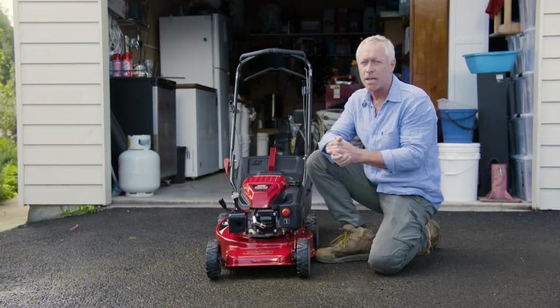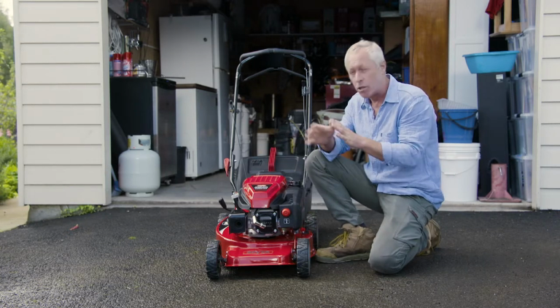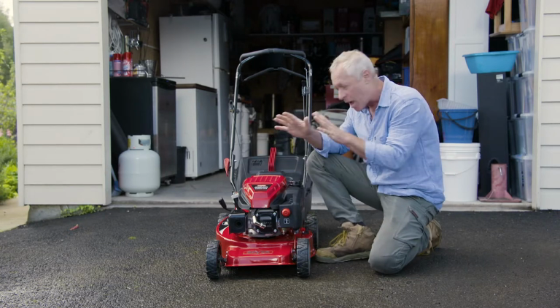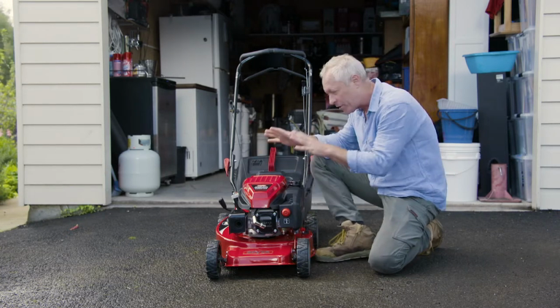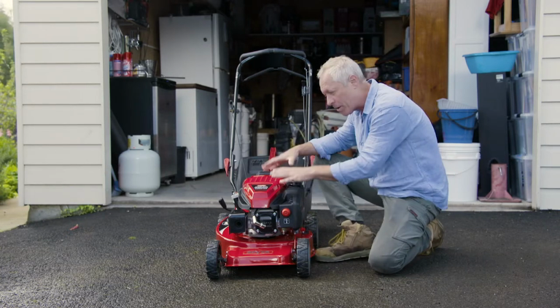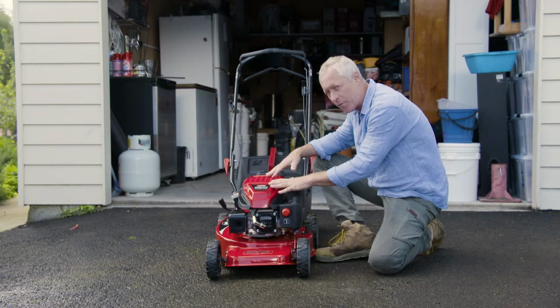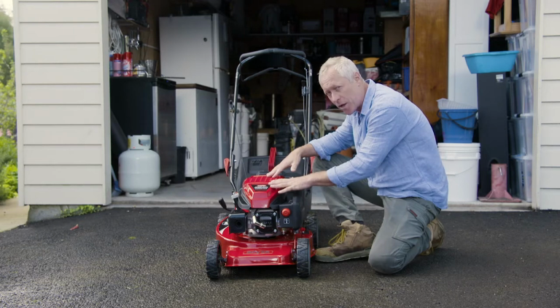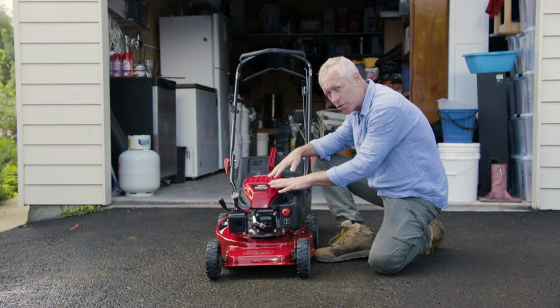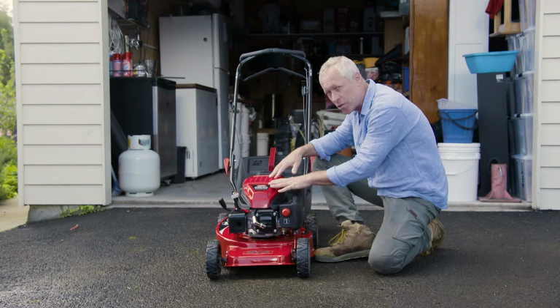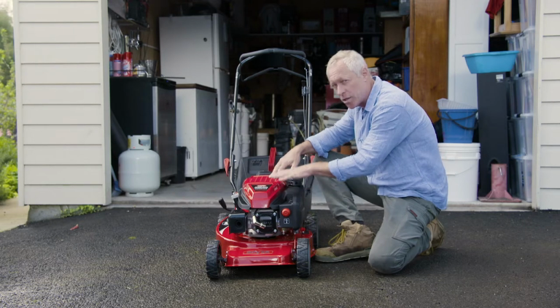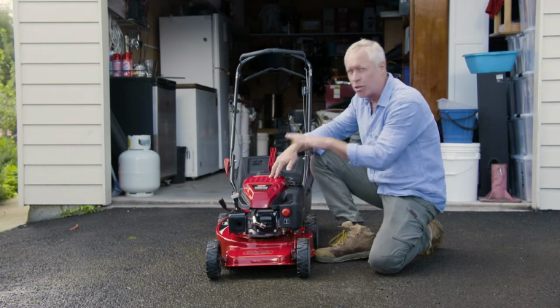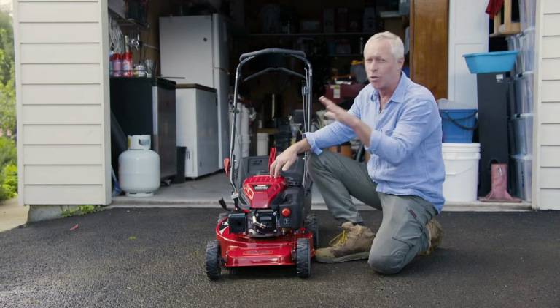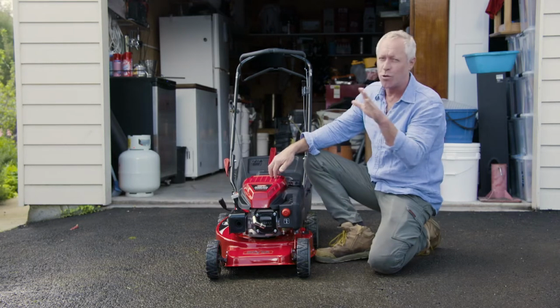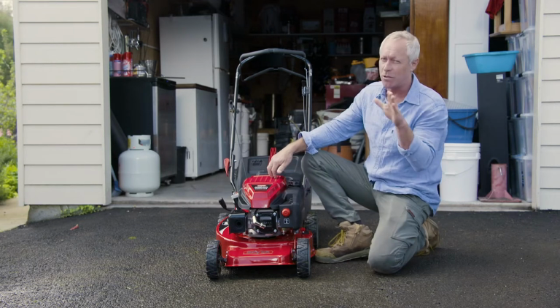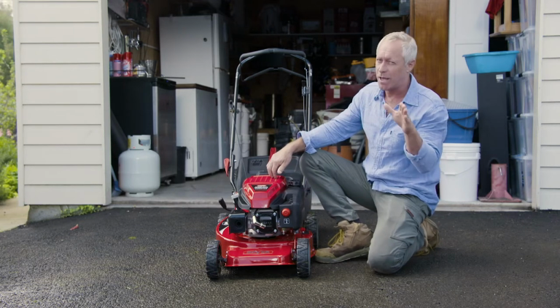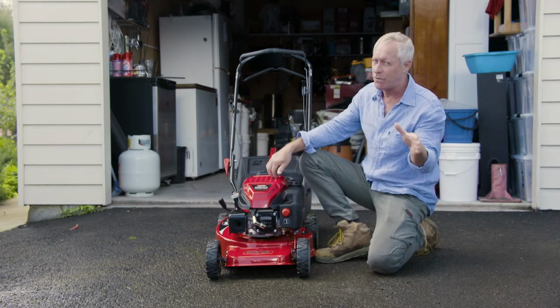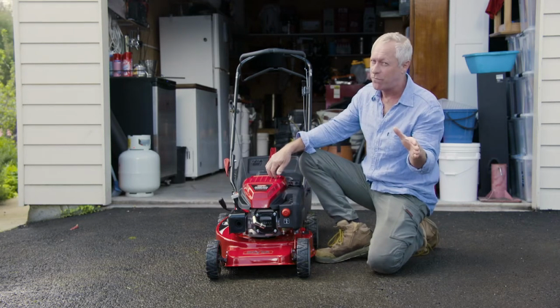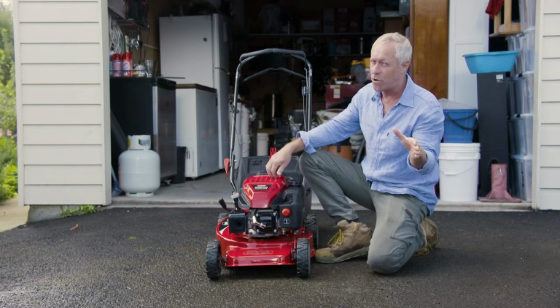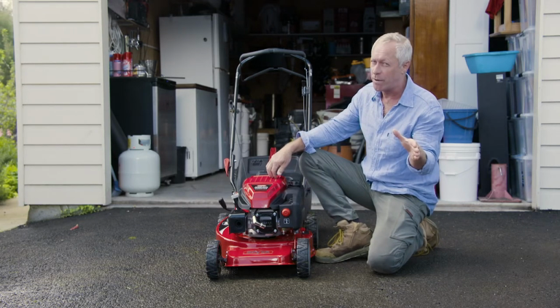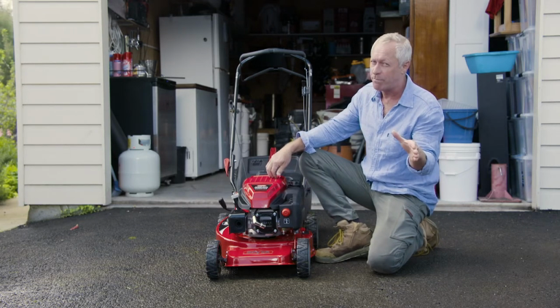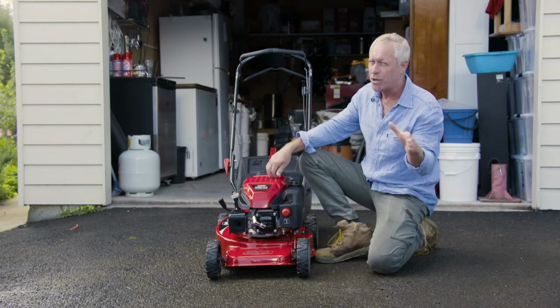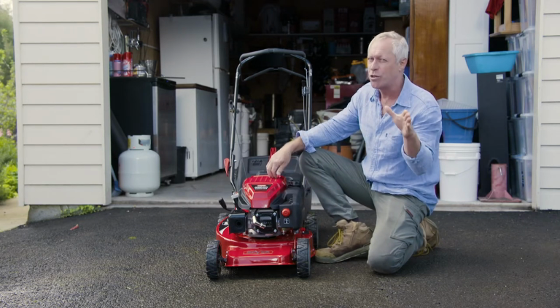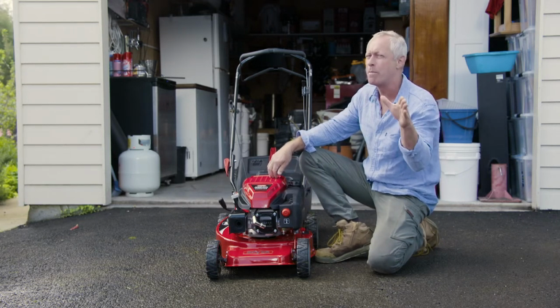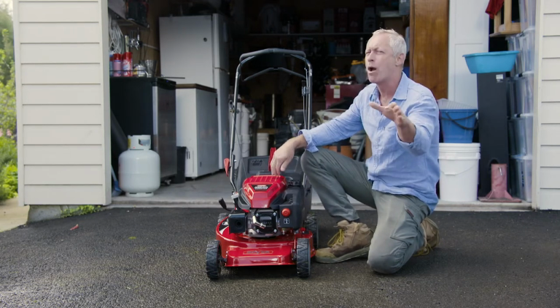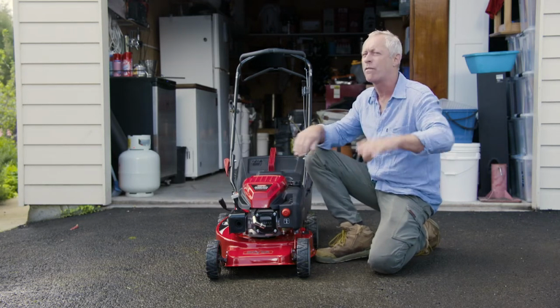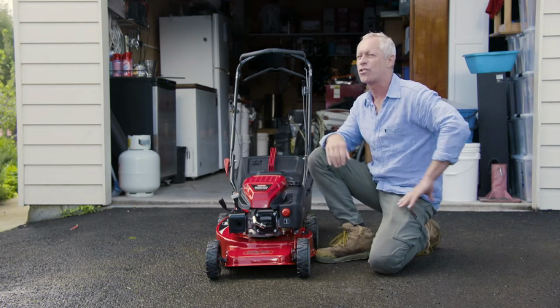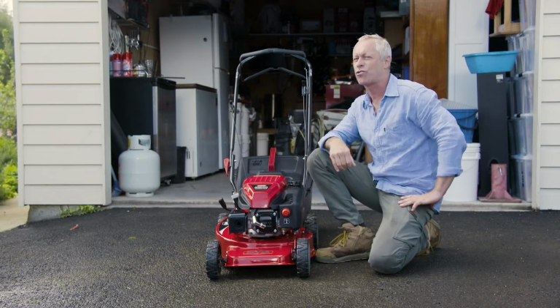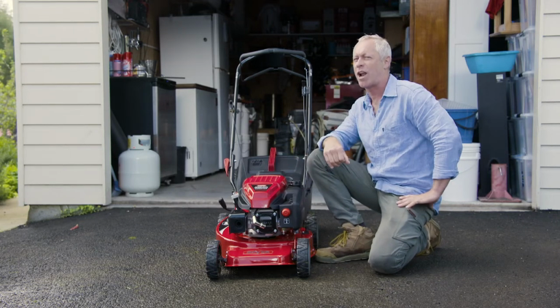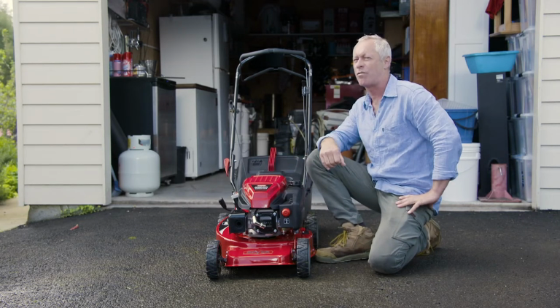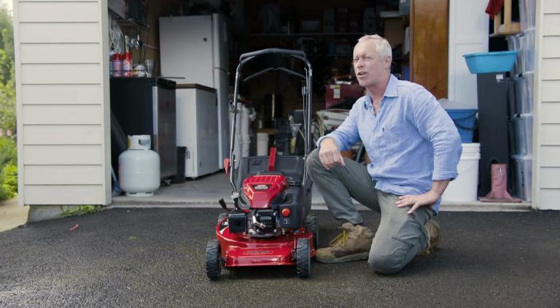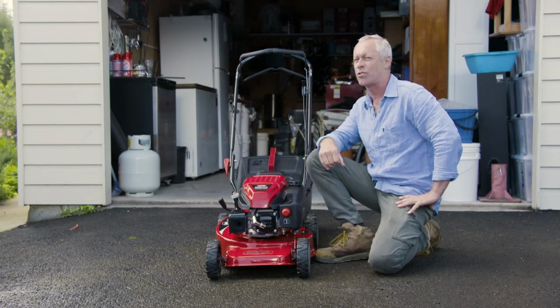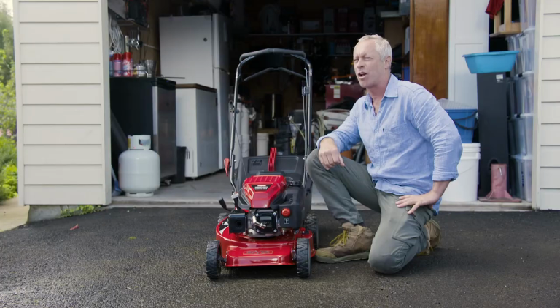You look after your mower, folks, your lawn will love you for it and you'll be mowing for Australia in no time.